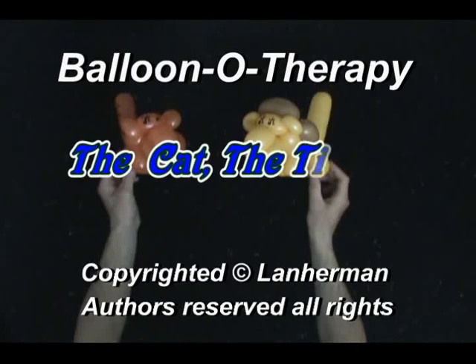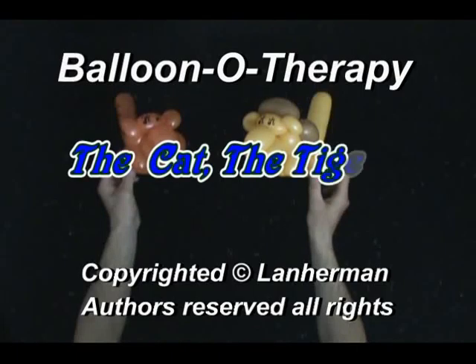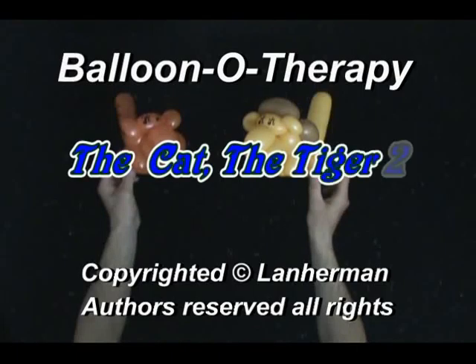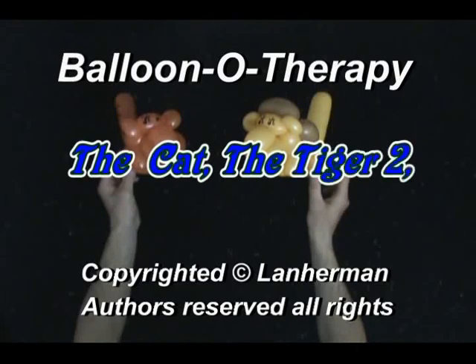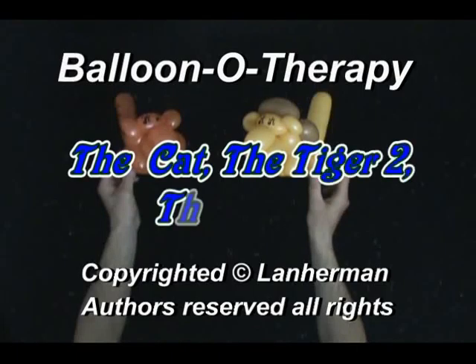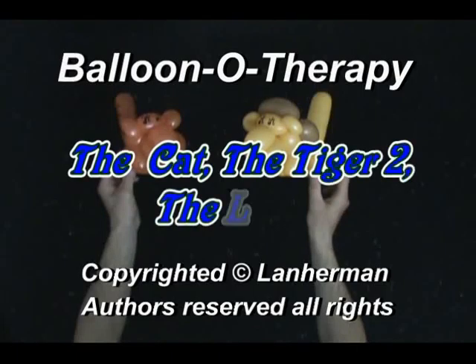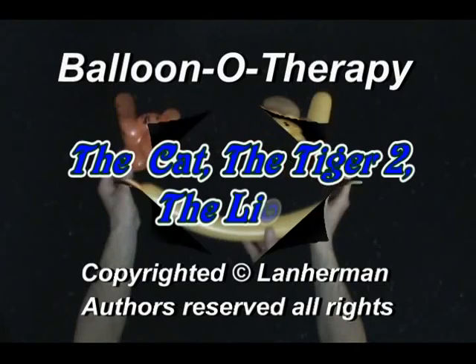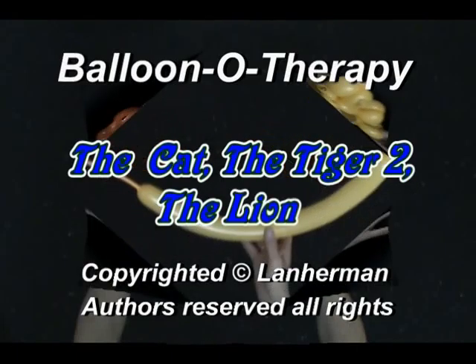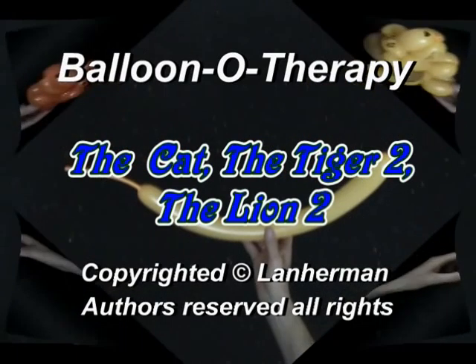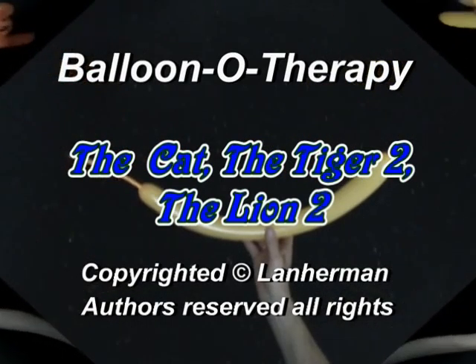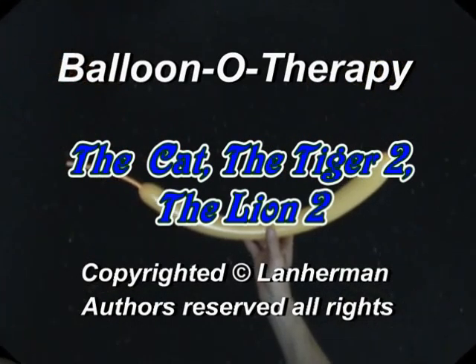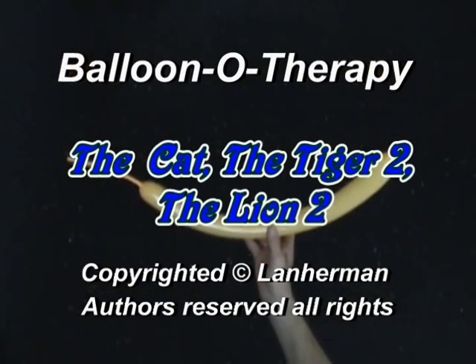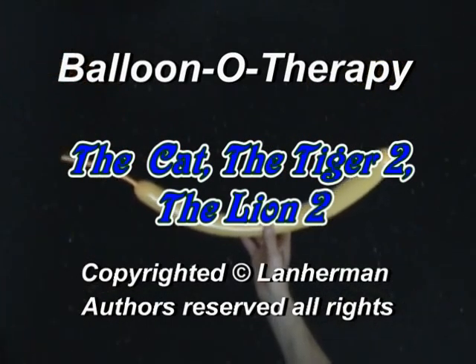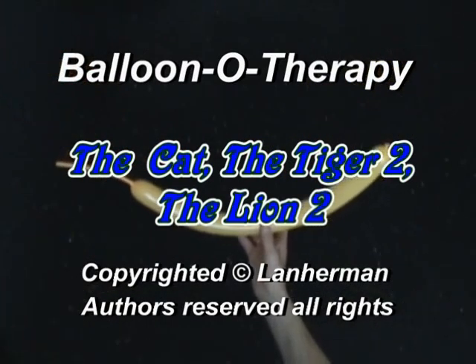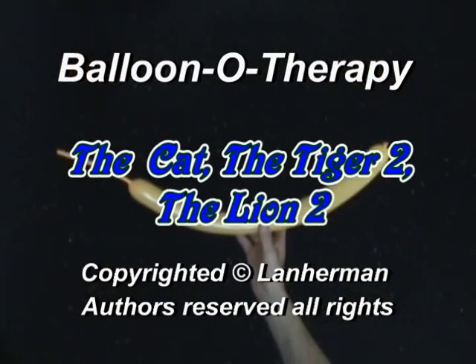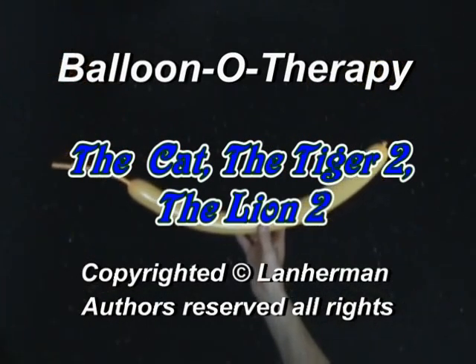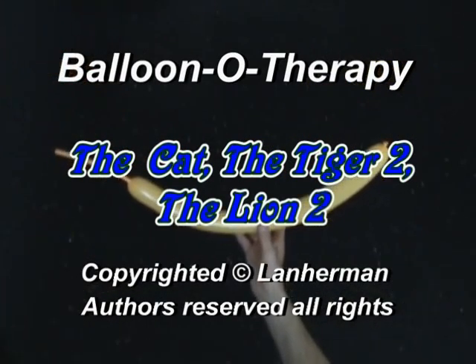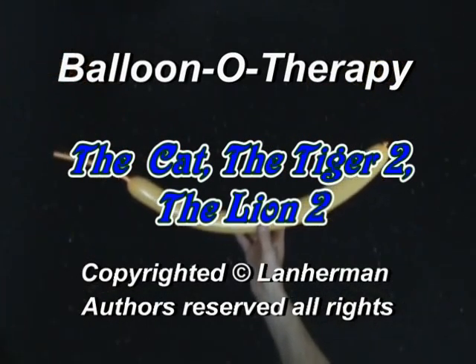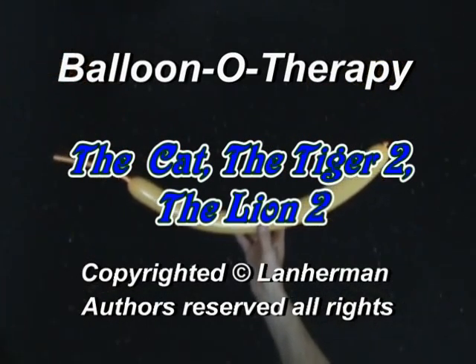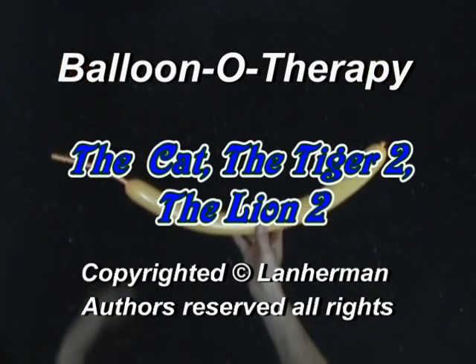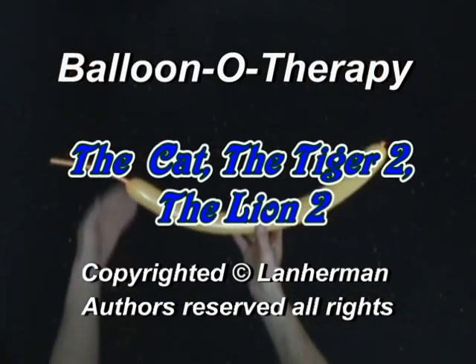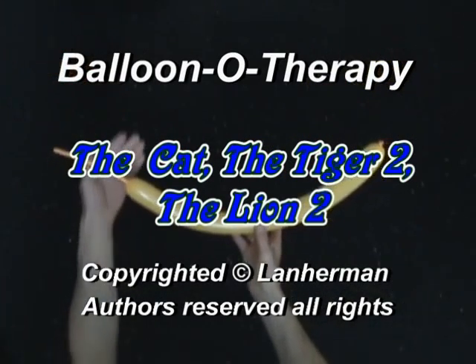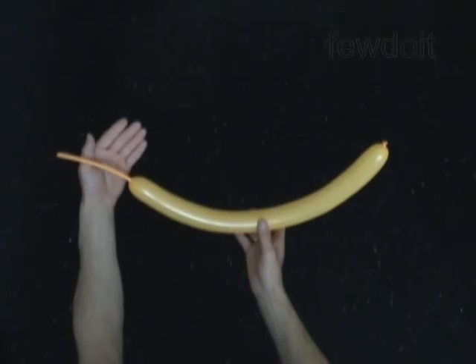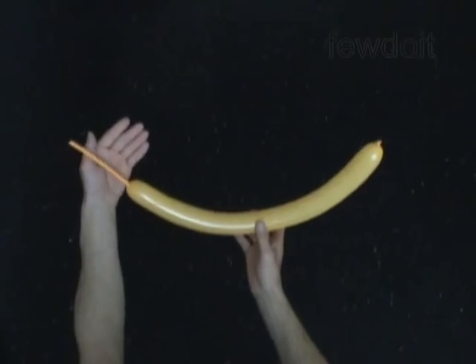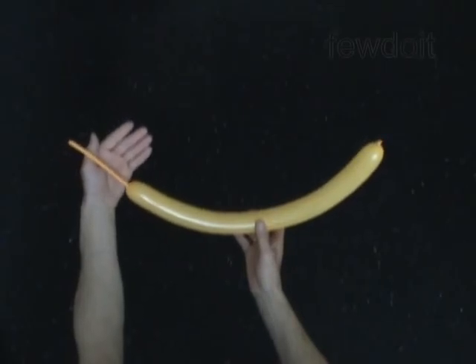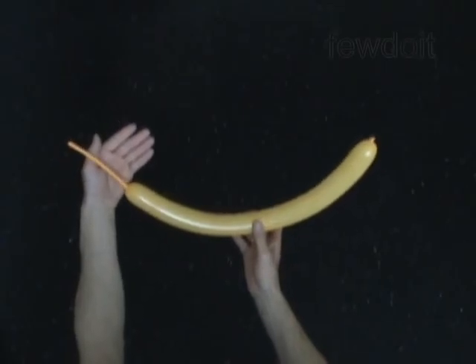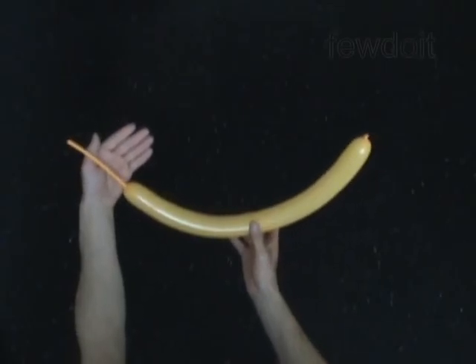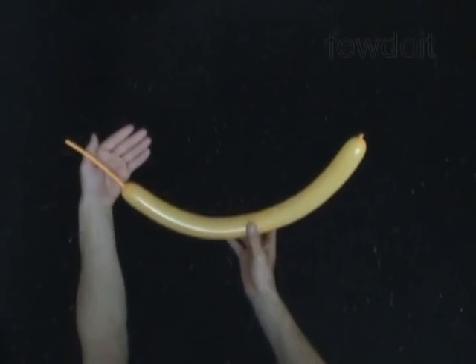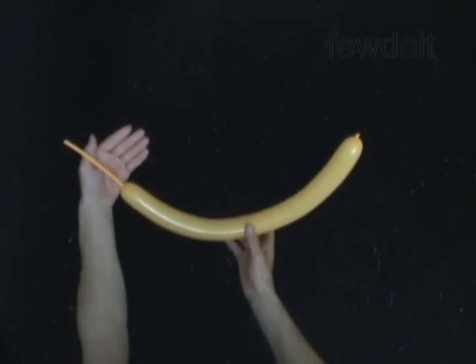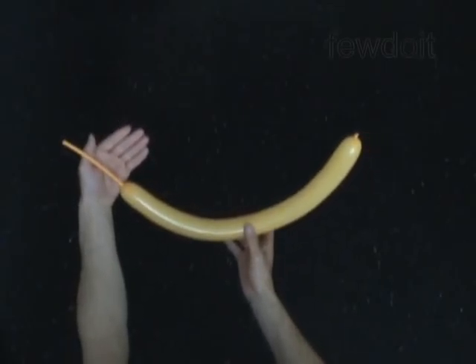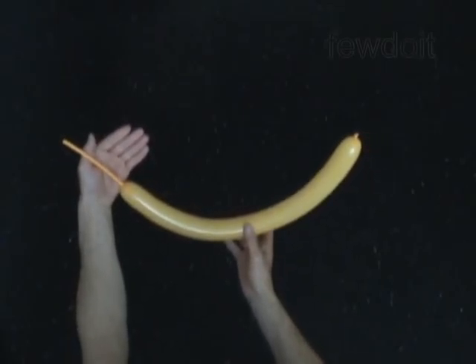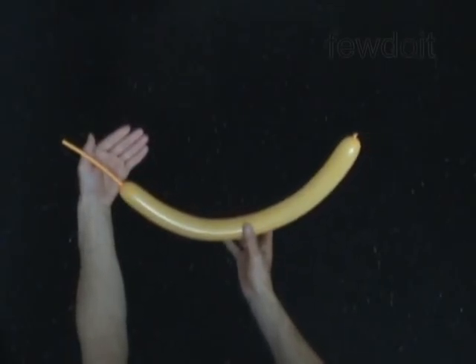Hello. We are going to make a cat. Inflate a balloon leaving a 5-inch flat tail.